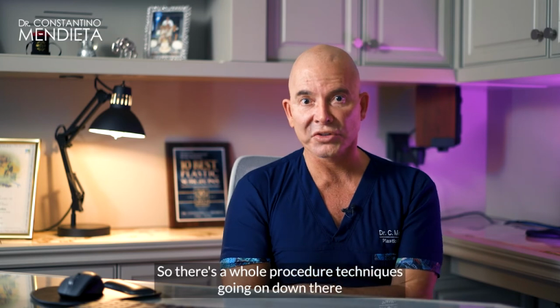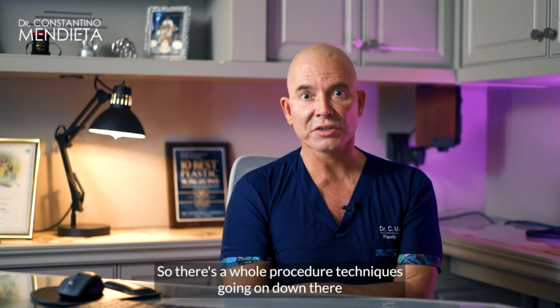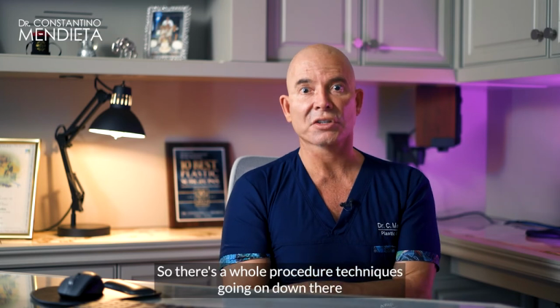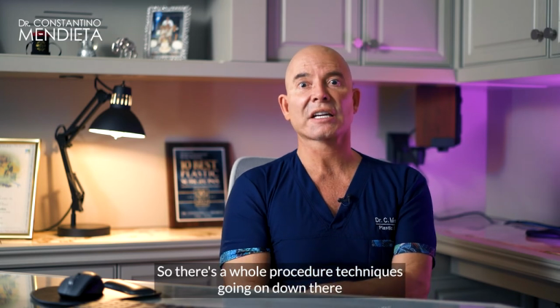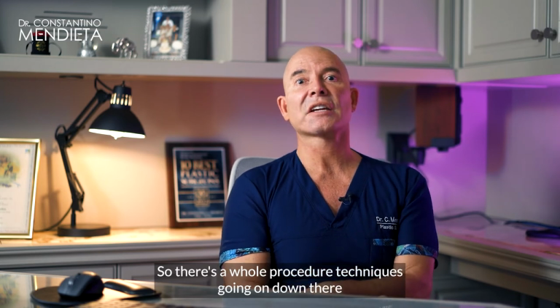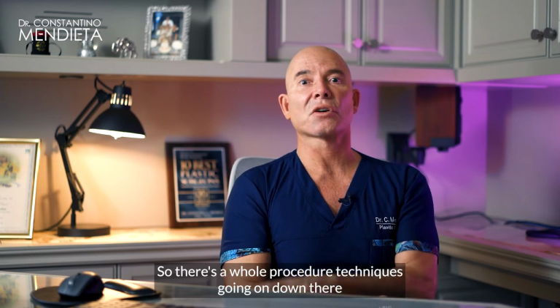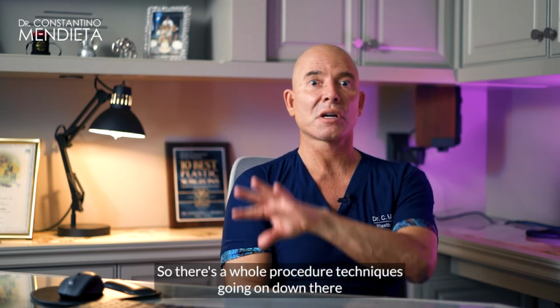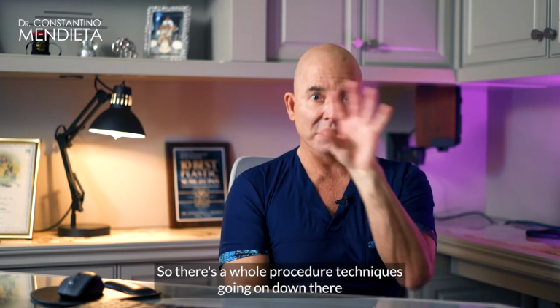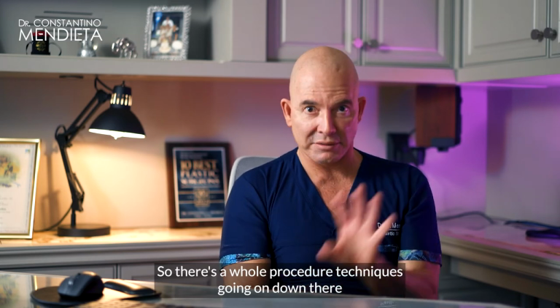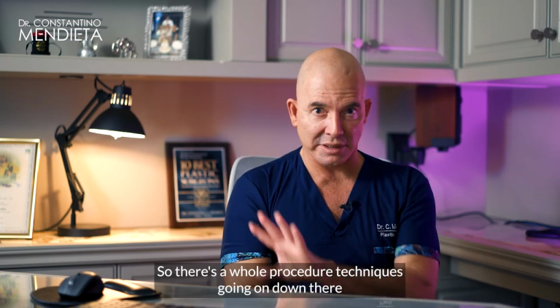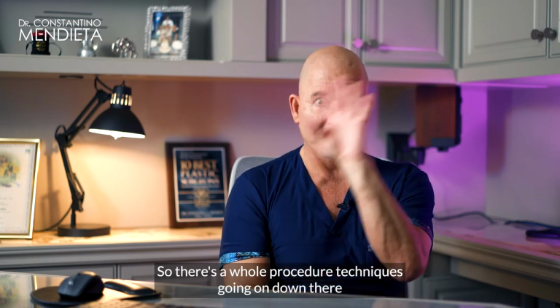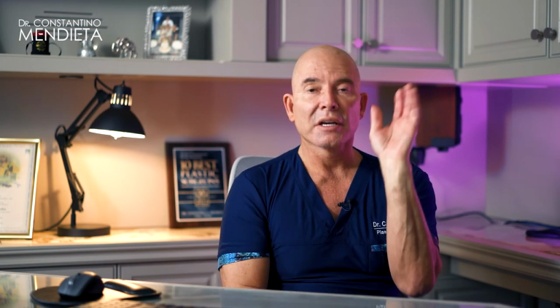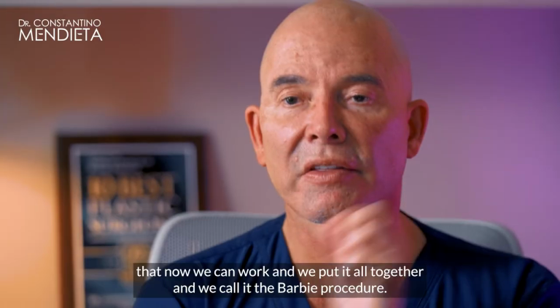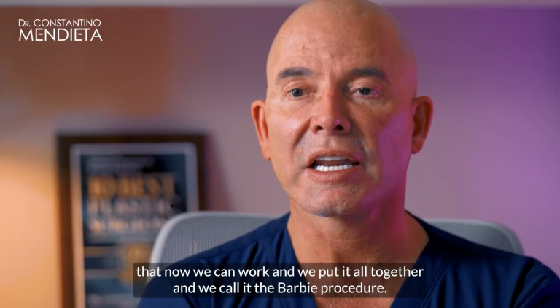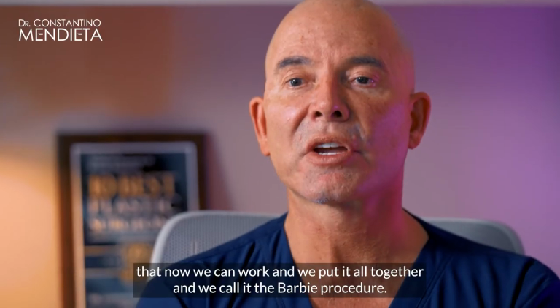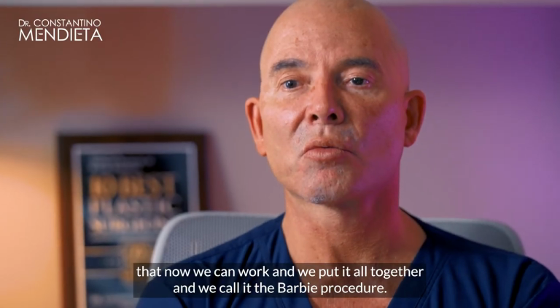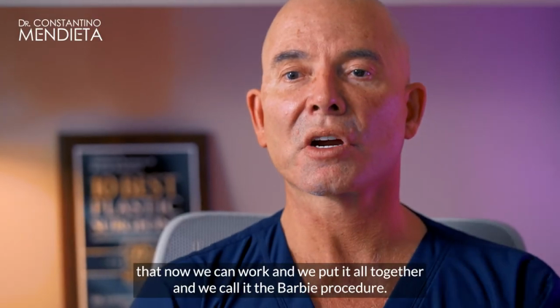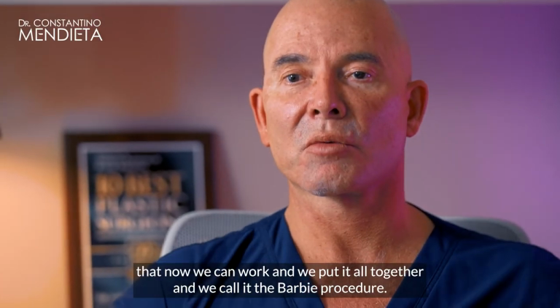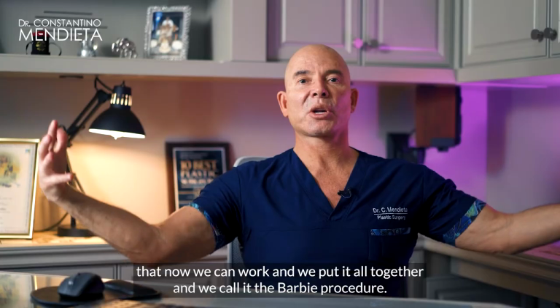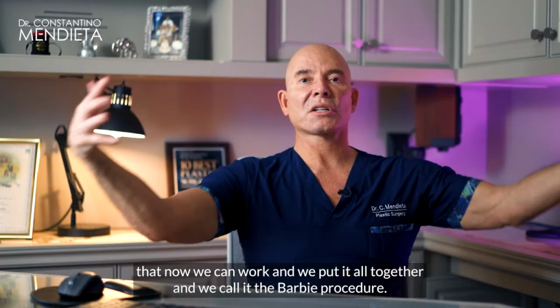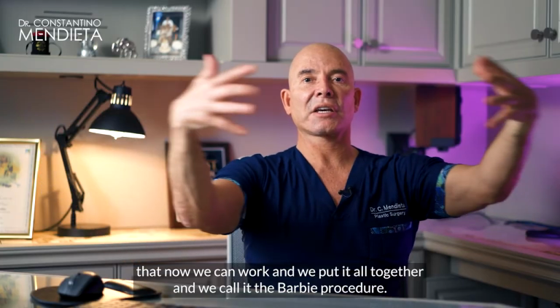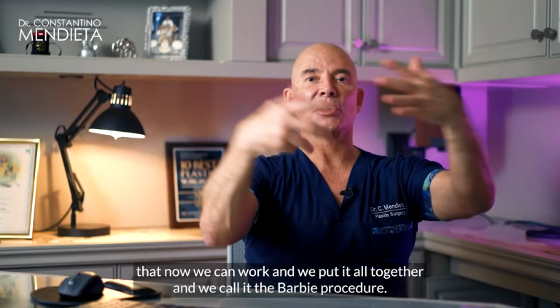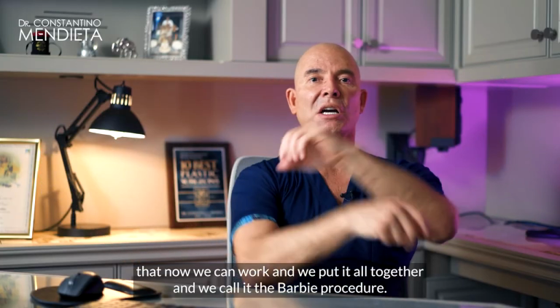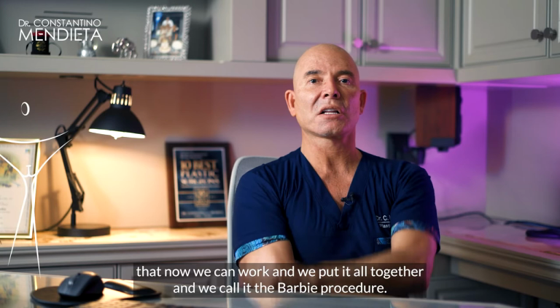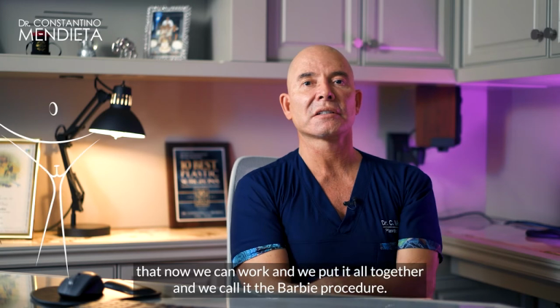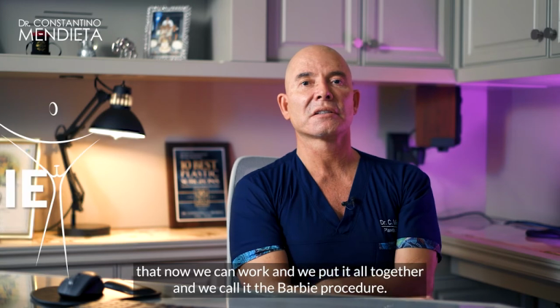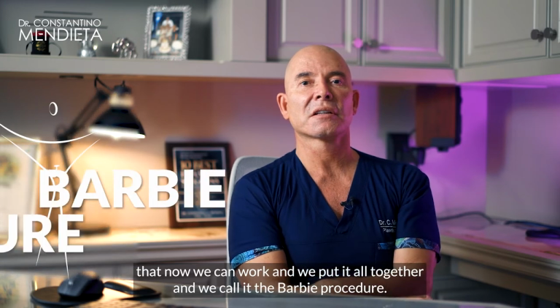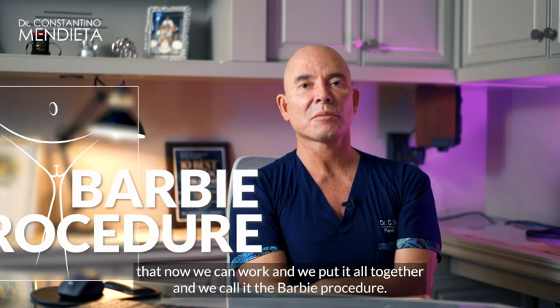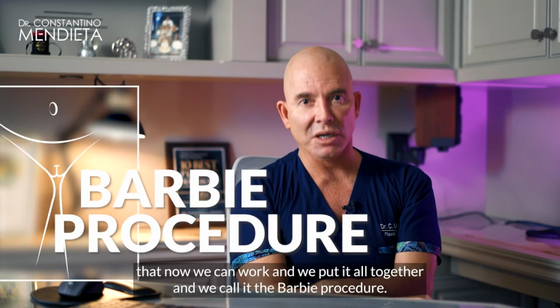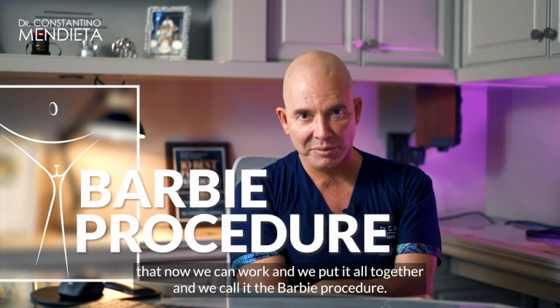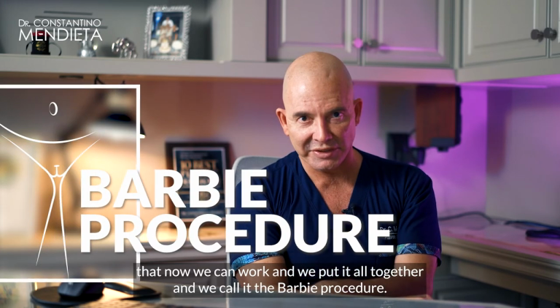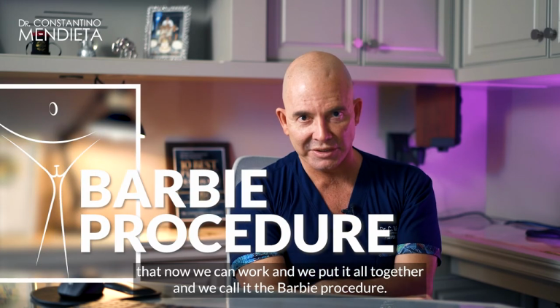So there's a whole set of procedure techniques going on down there, and when we put it all together we call it the Barbie procedure.